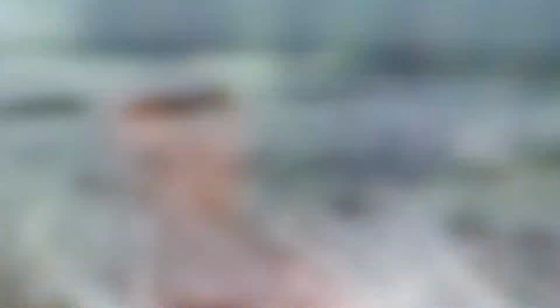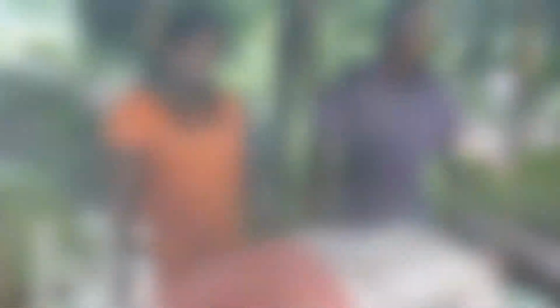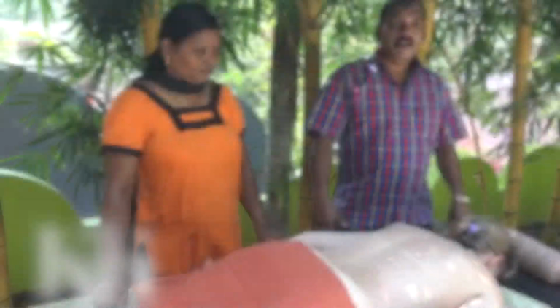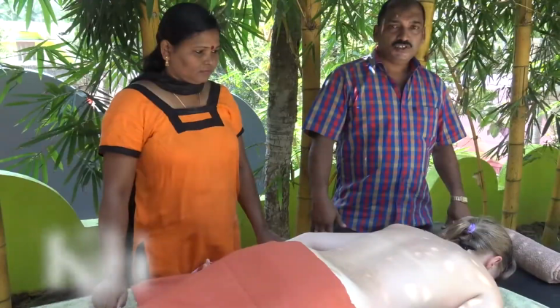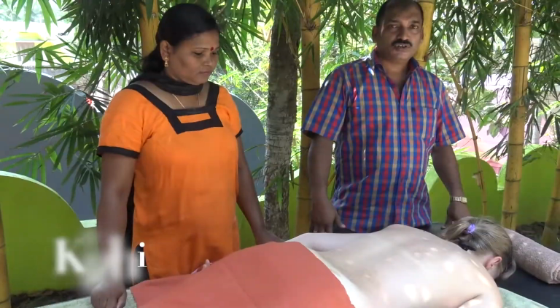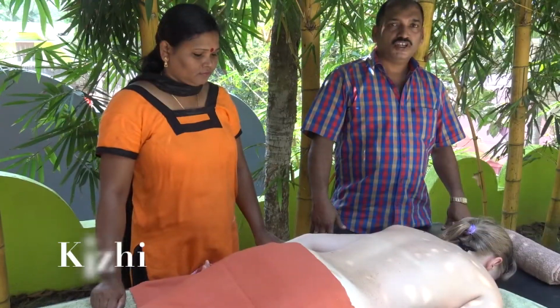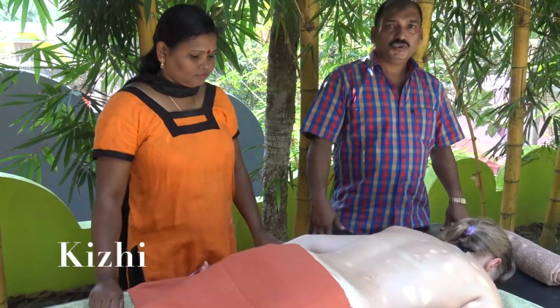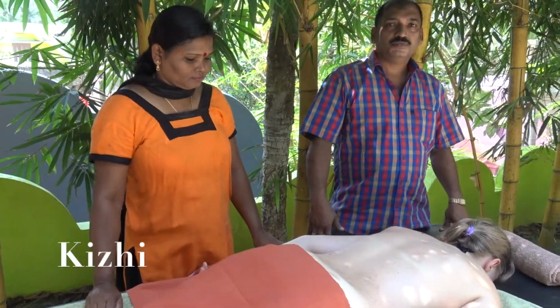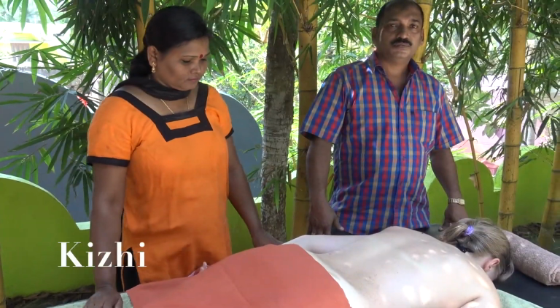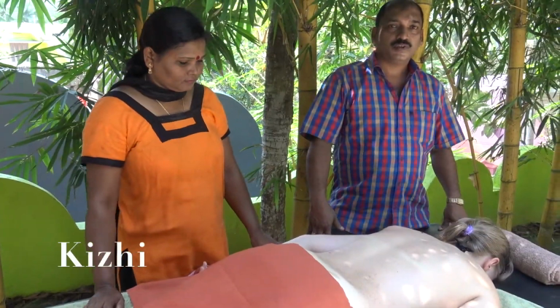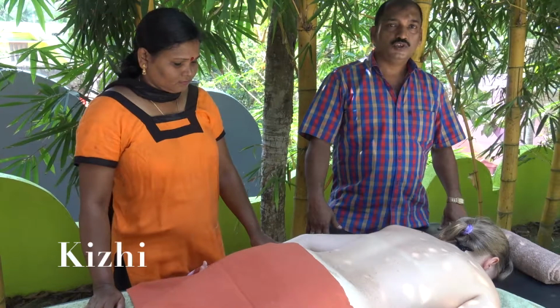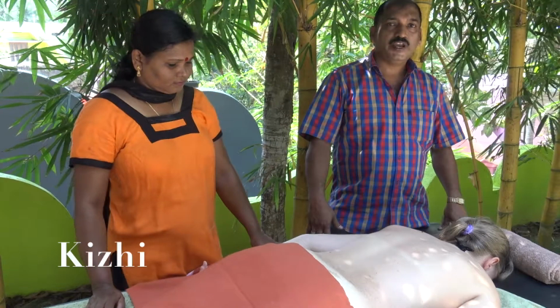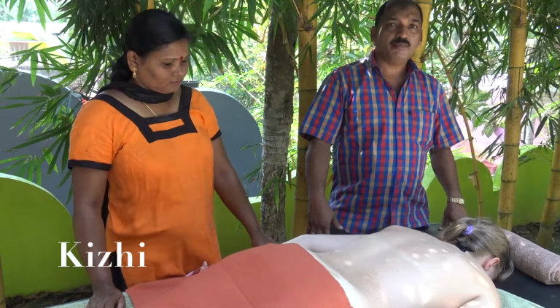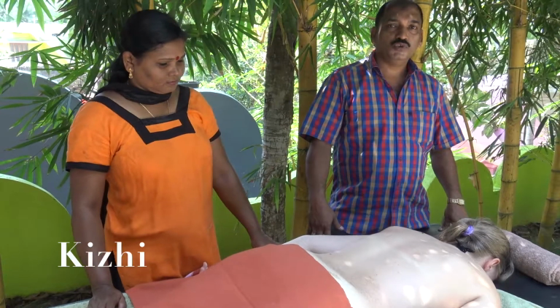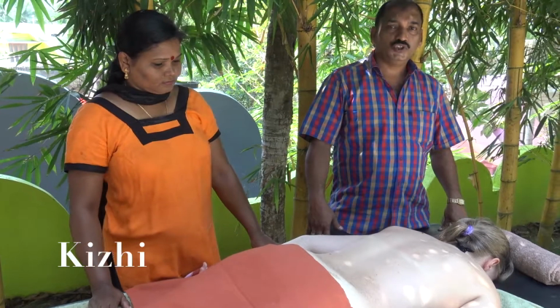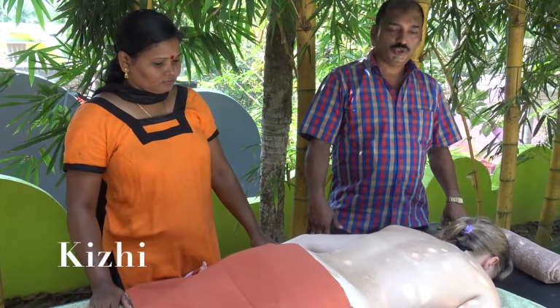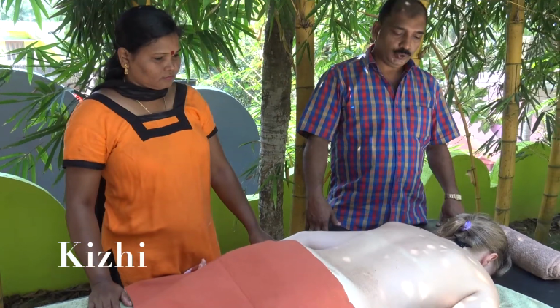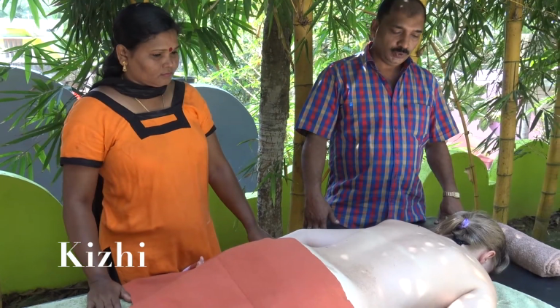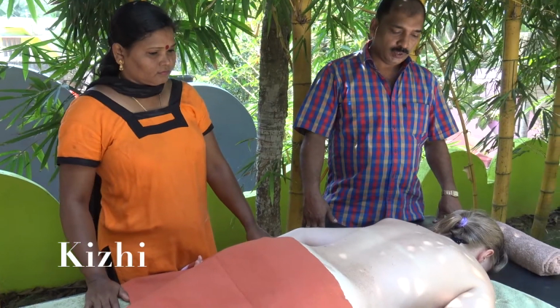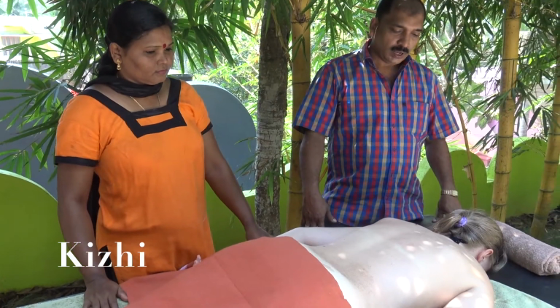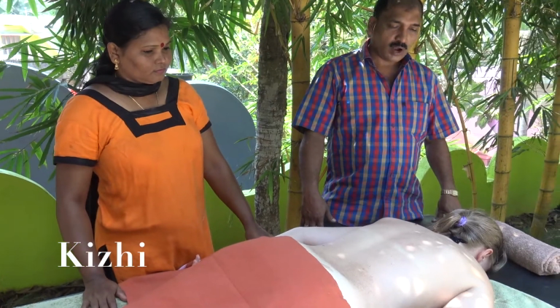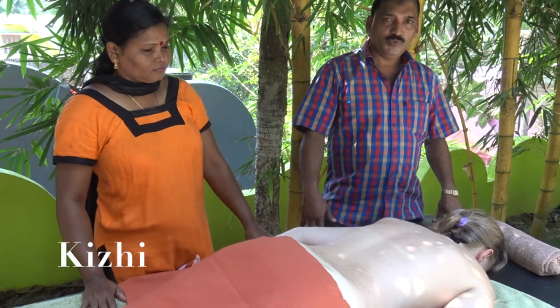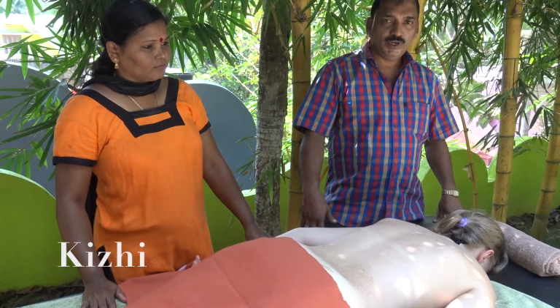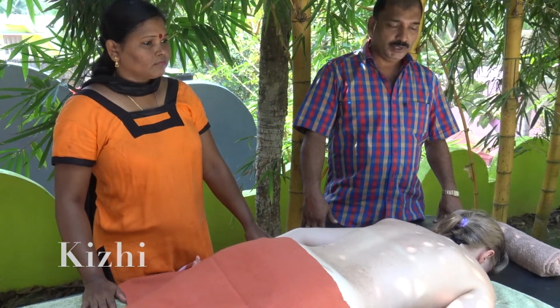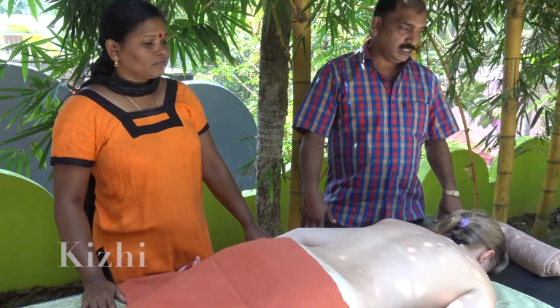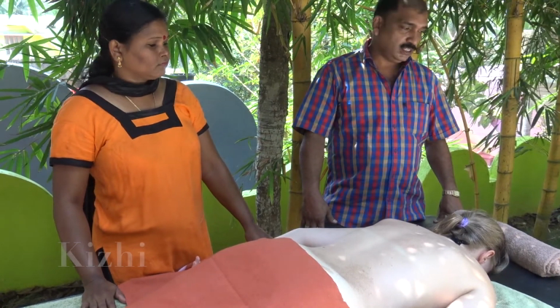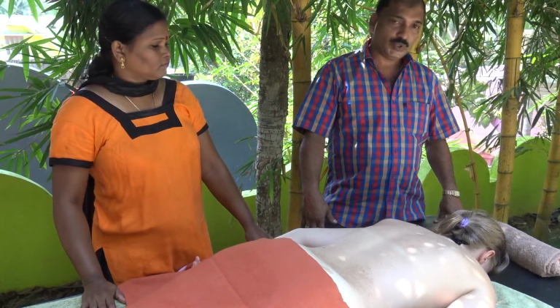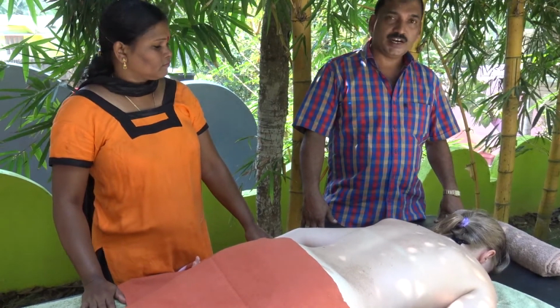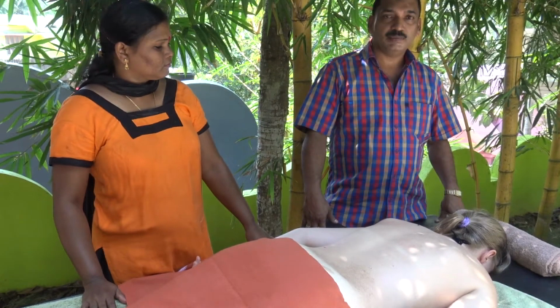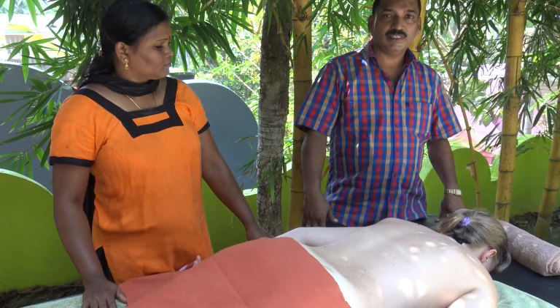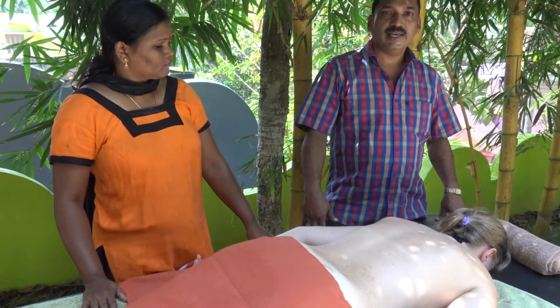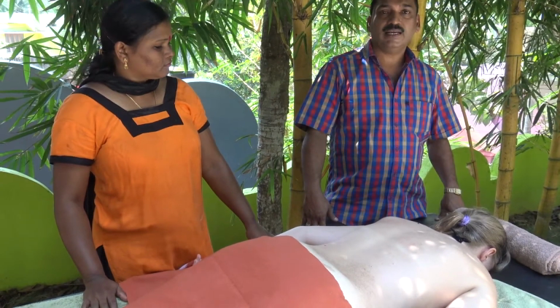My name is Dr. Sandoz. Today I am going to show you how we do this sweden treatment, nilakiri.